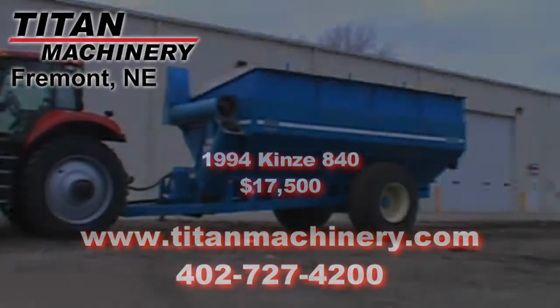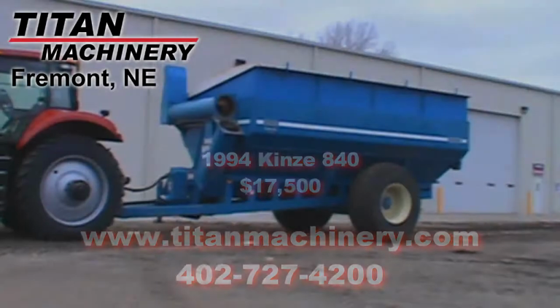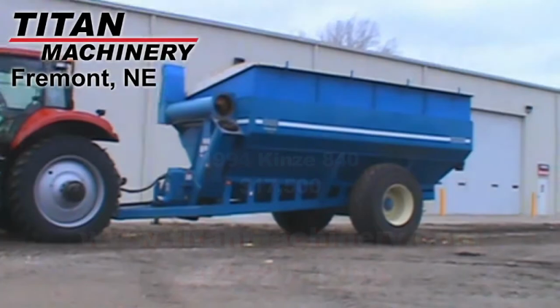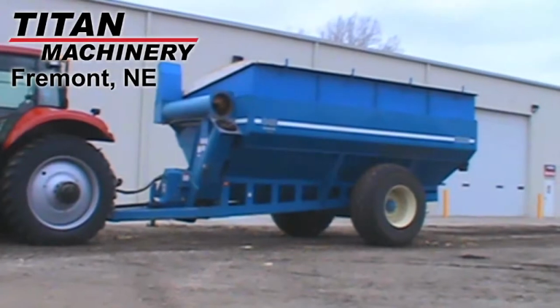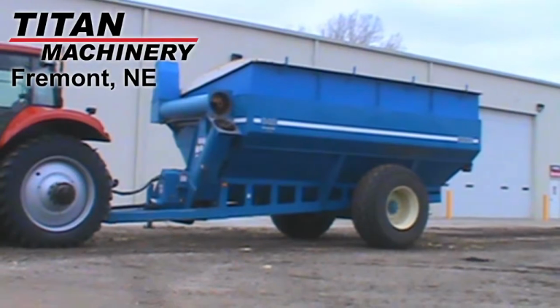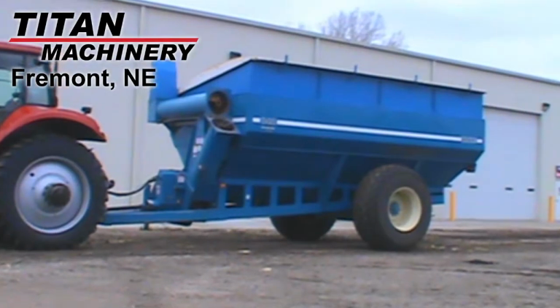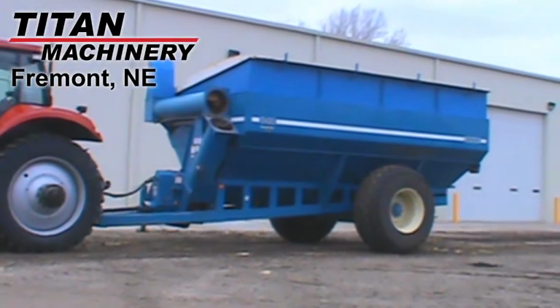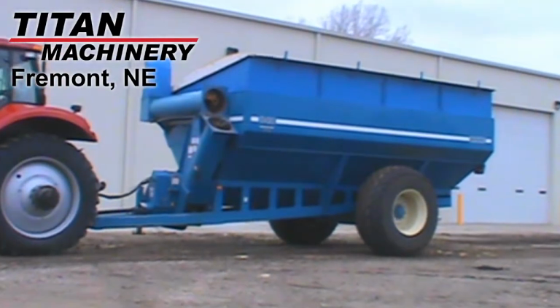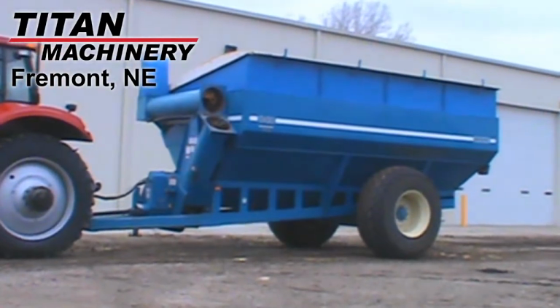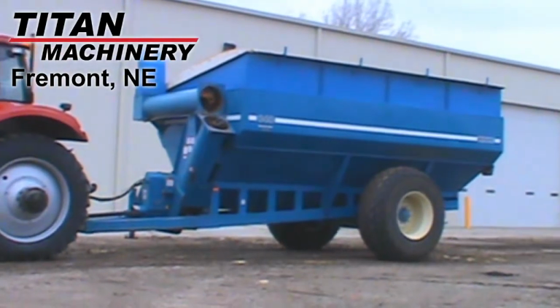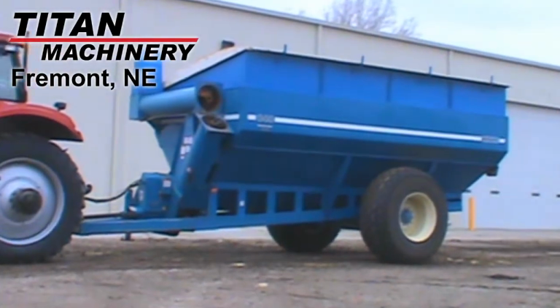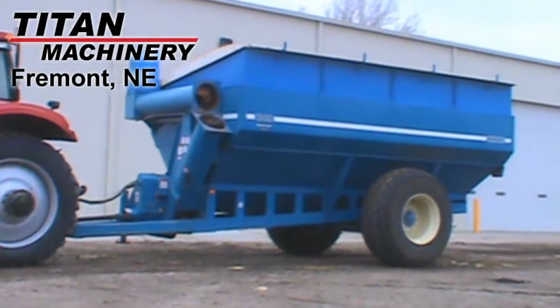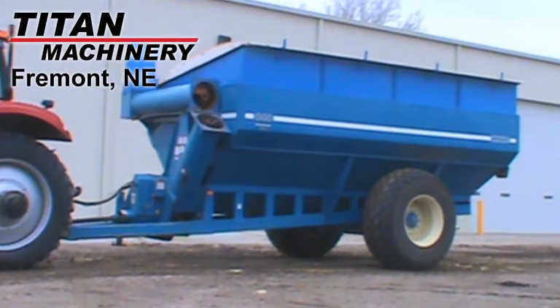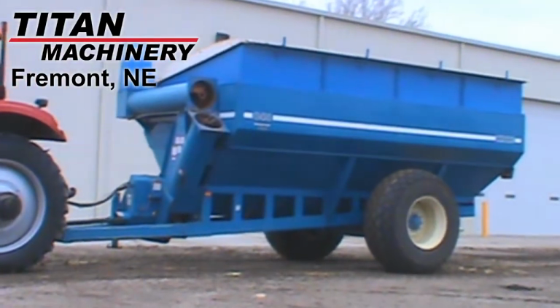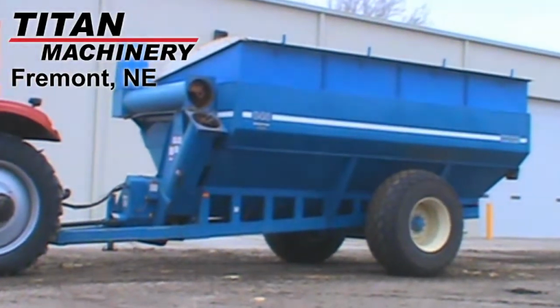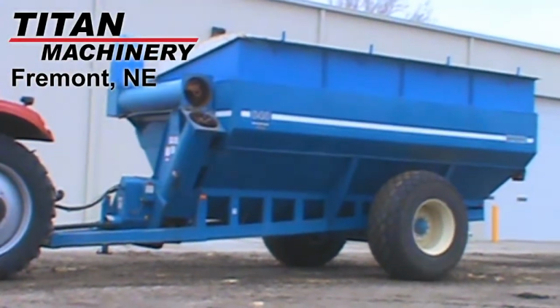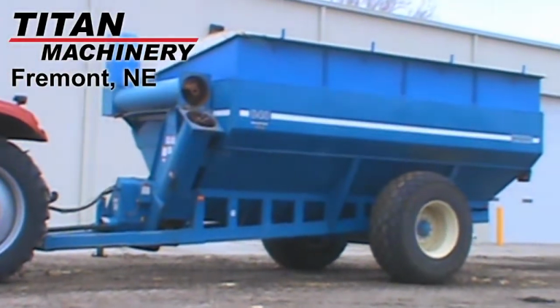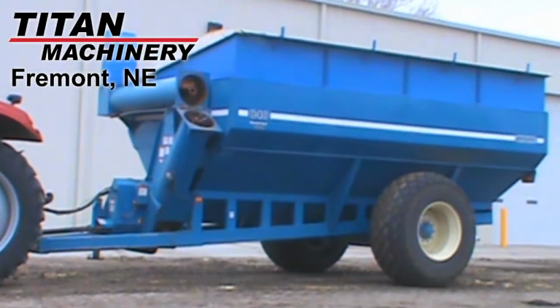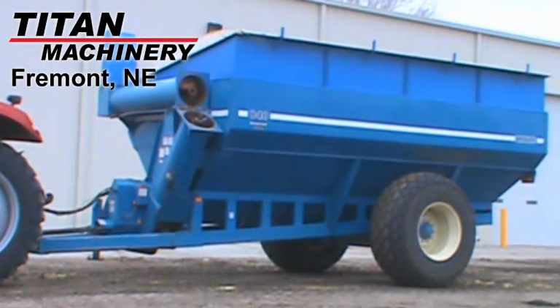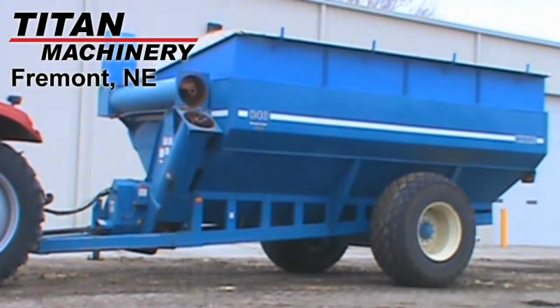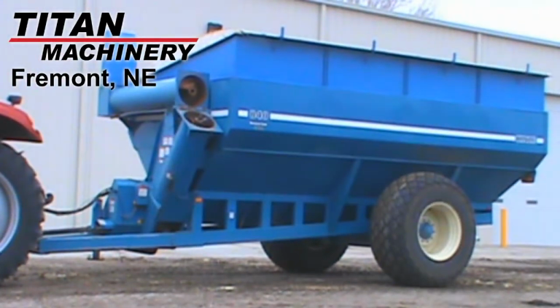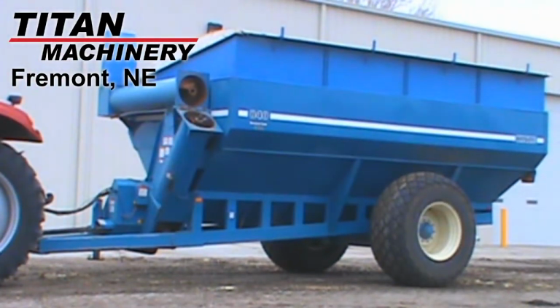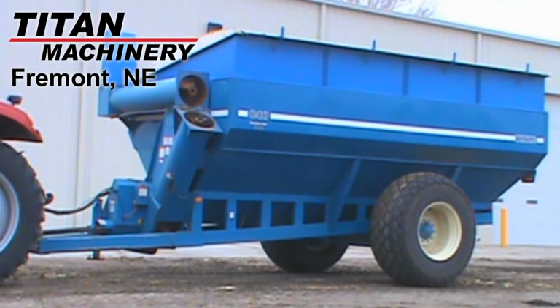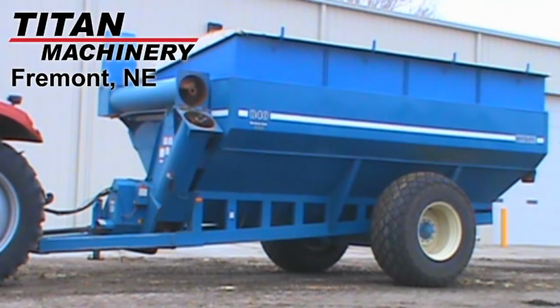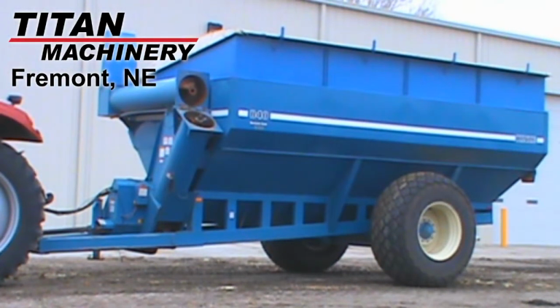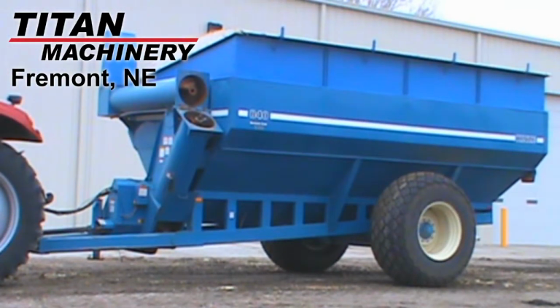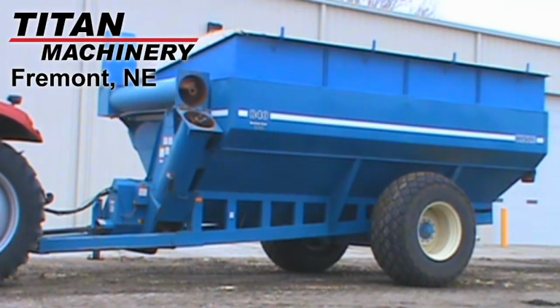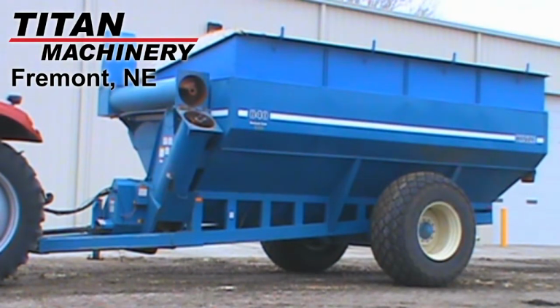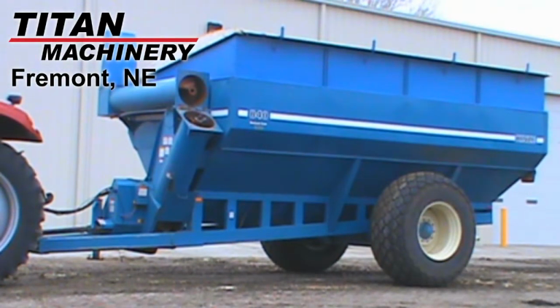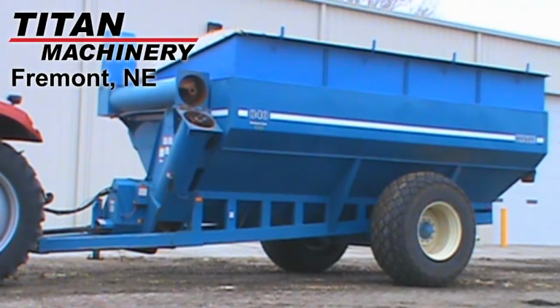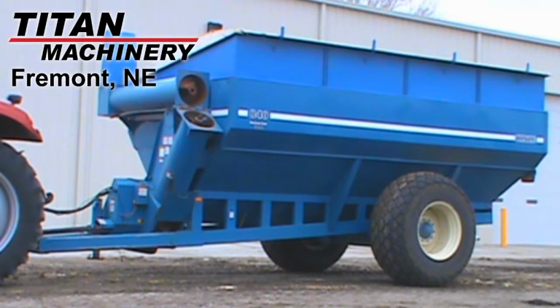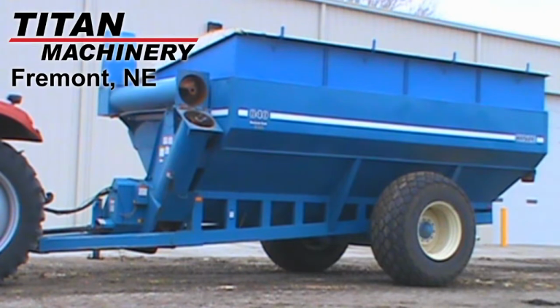Available at Titan Machinery of Fremont, we have this 1994 Kinsey 840 grain cart with an 850 bushel capacity.